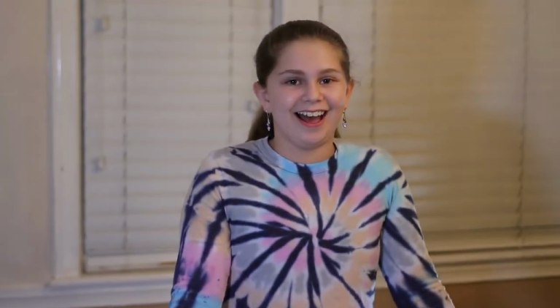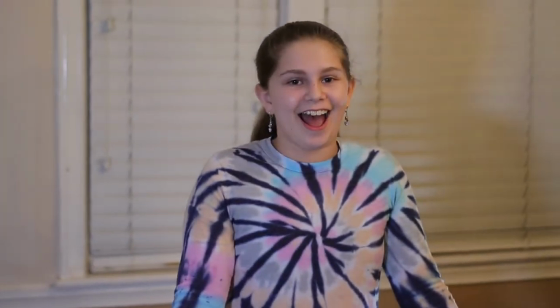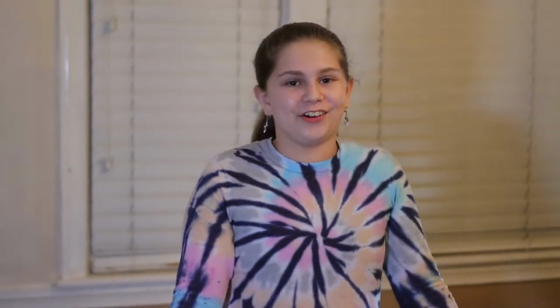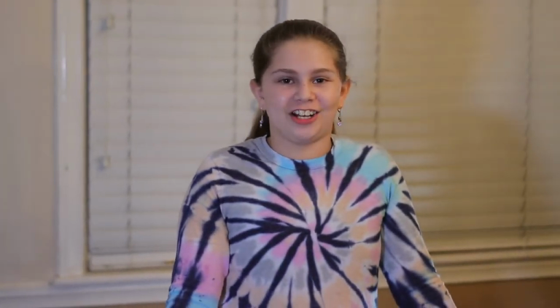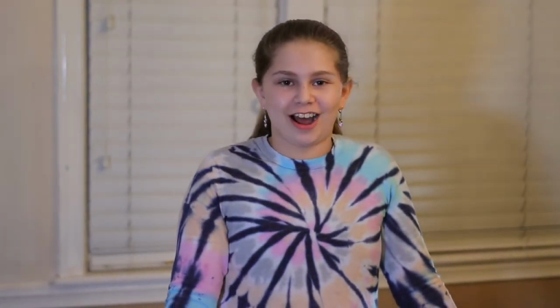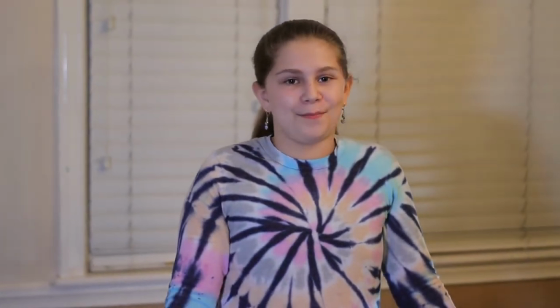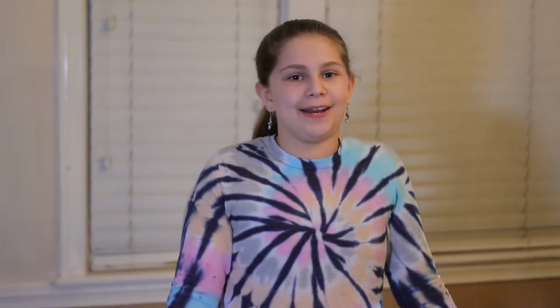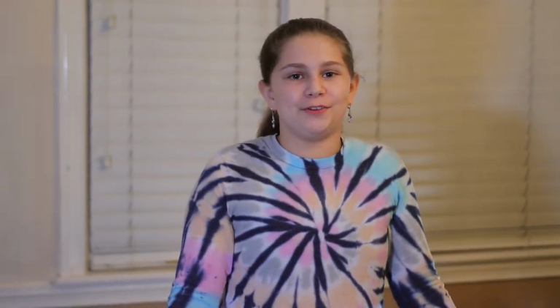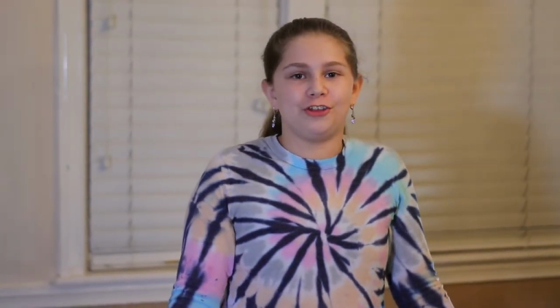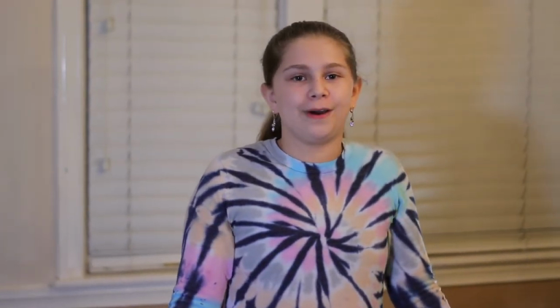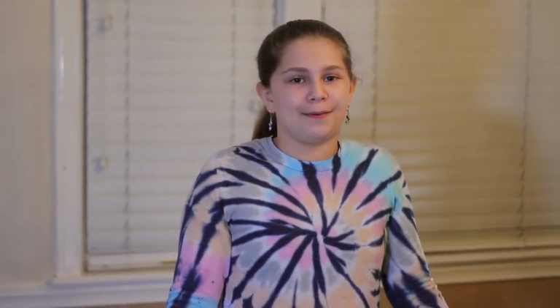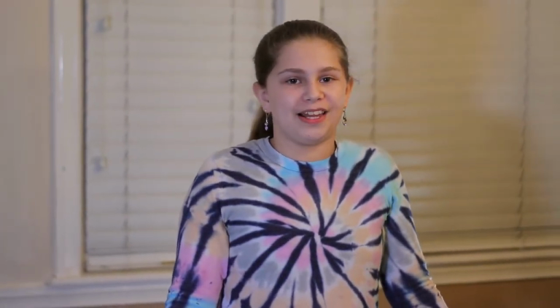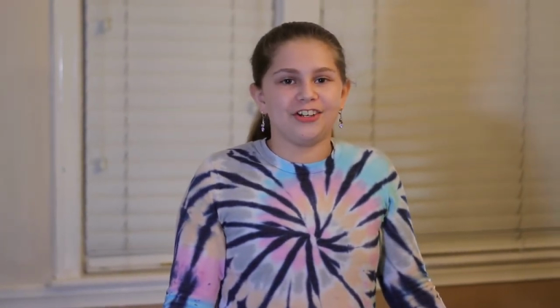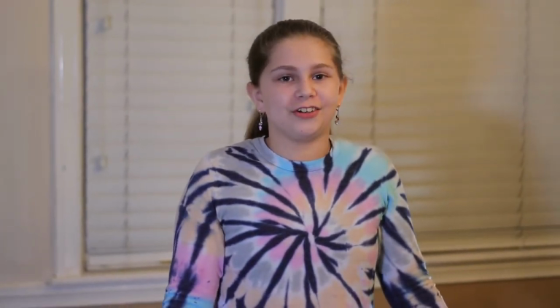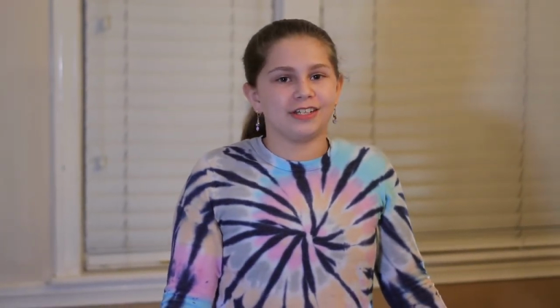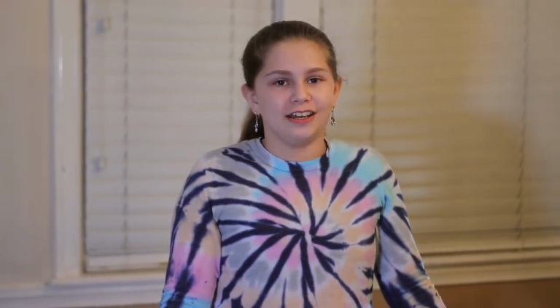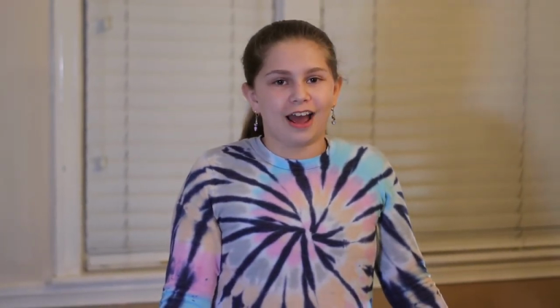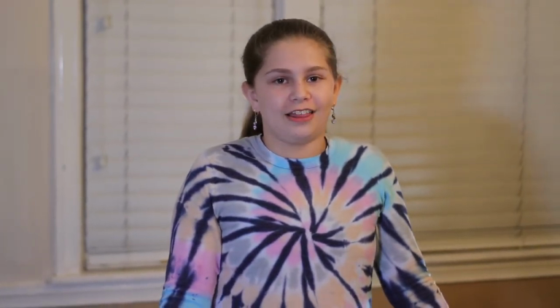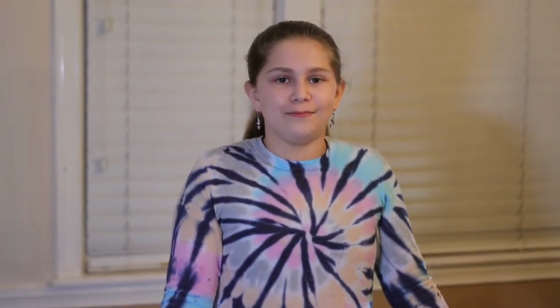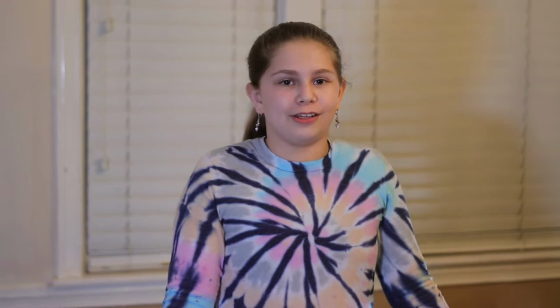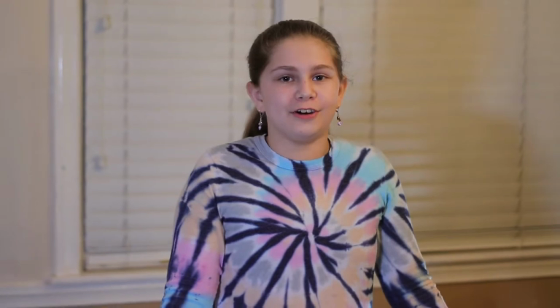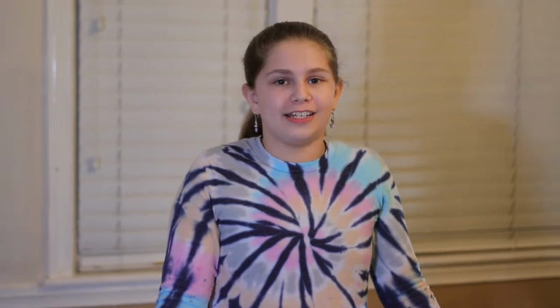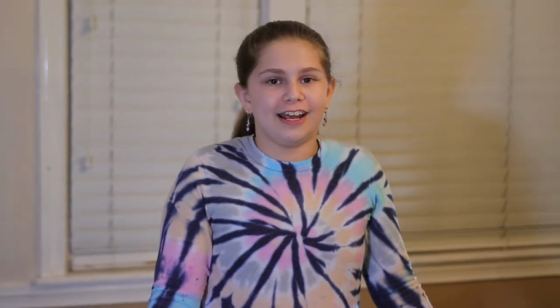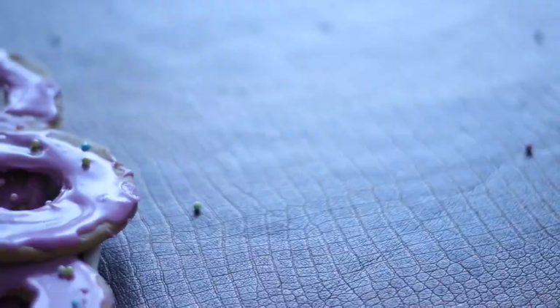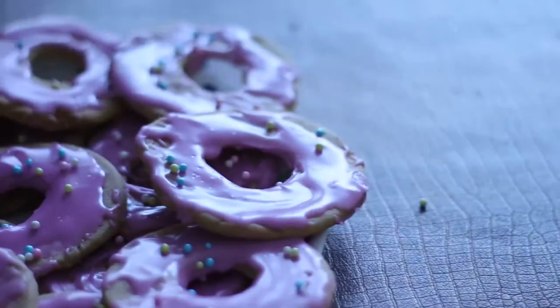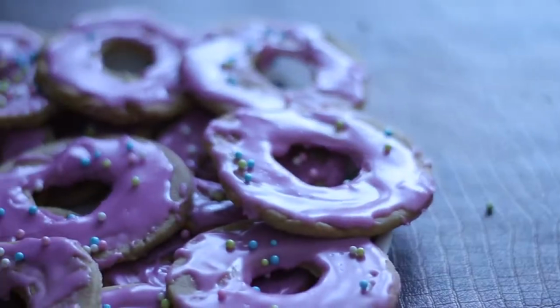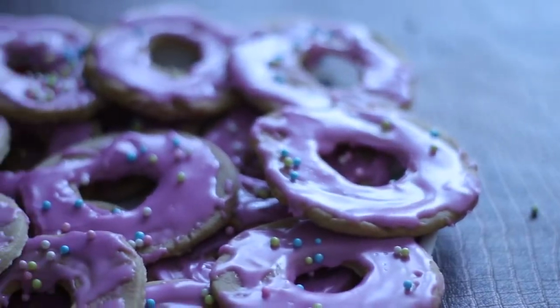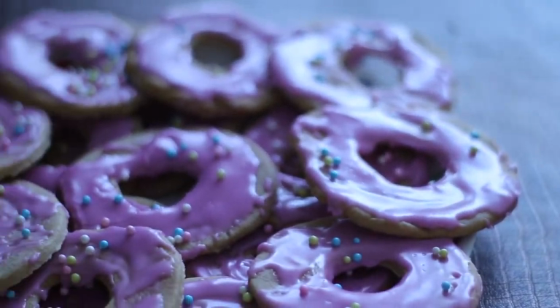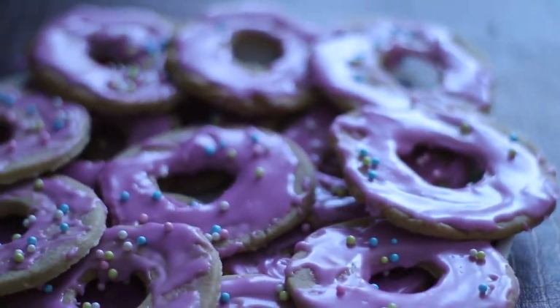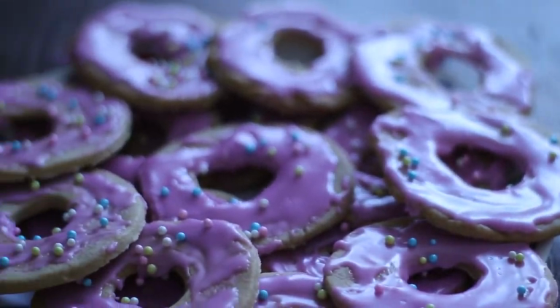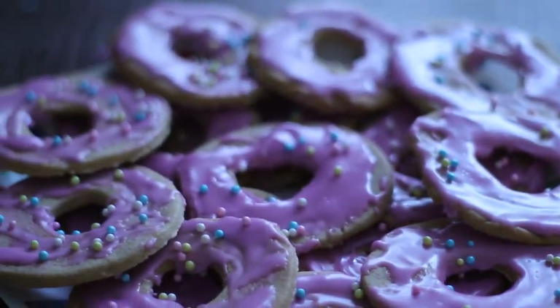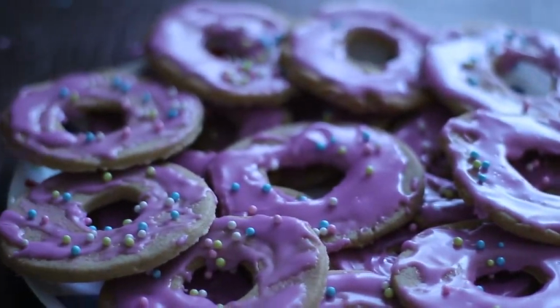Hi, Quoture.com. My name is Ruthie Weil. I'm 11 years old. I live in Baltimore and today I am going to be making doughnut cookies.